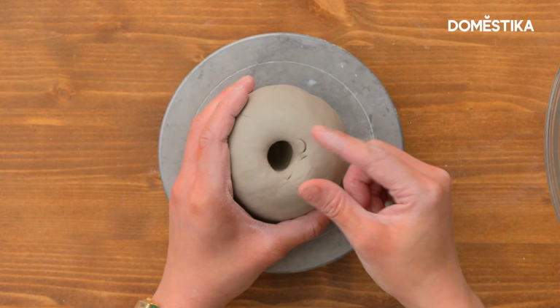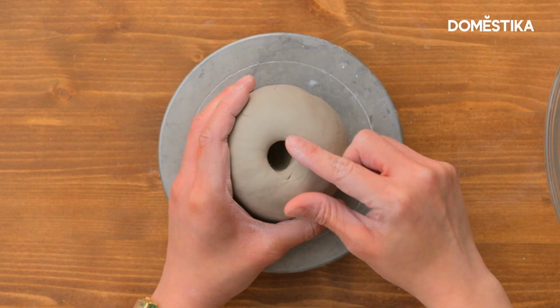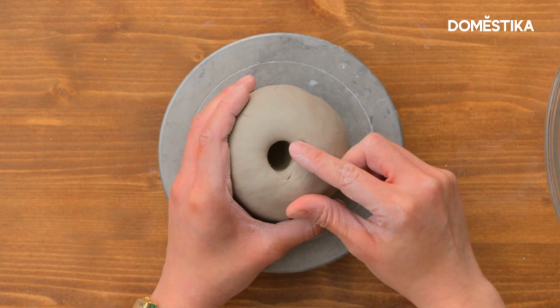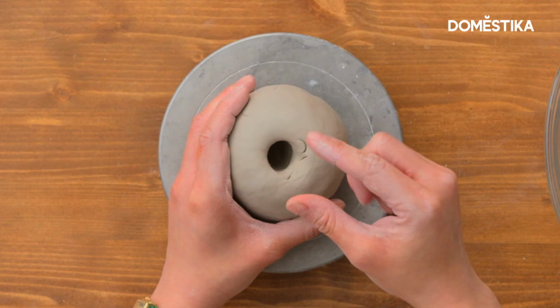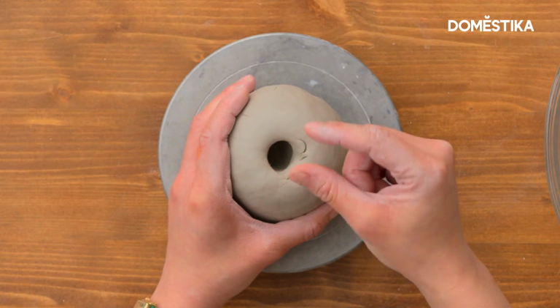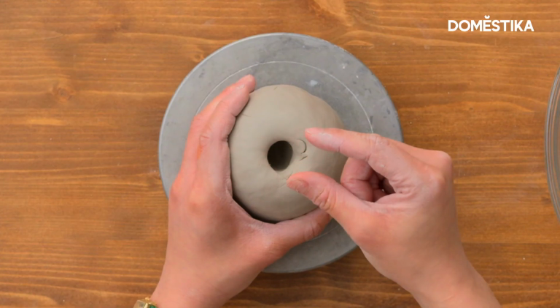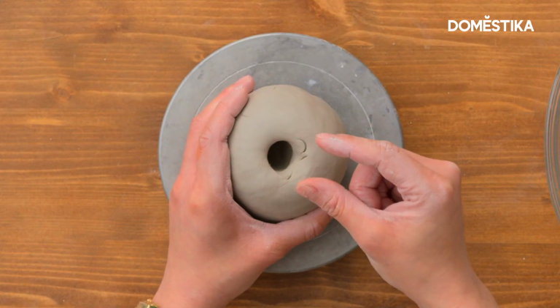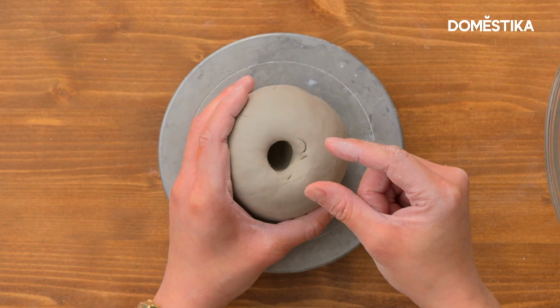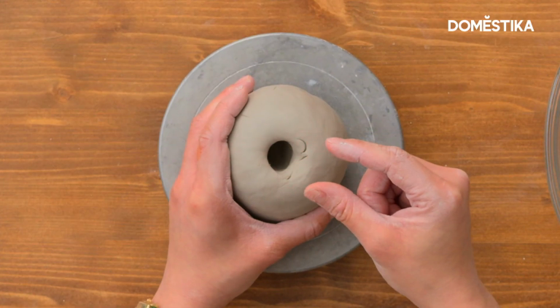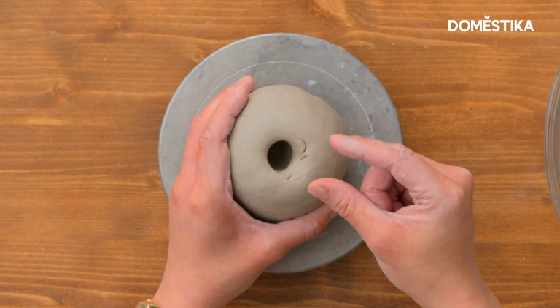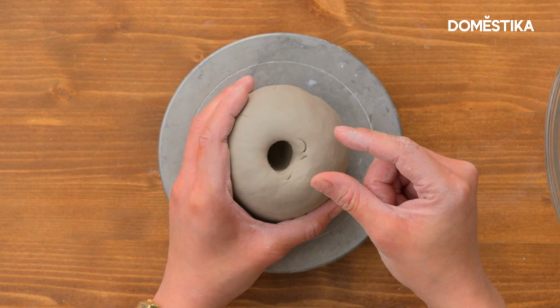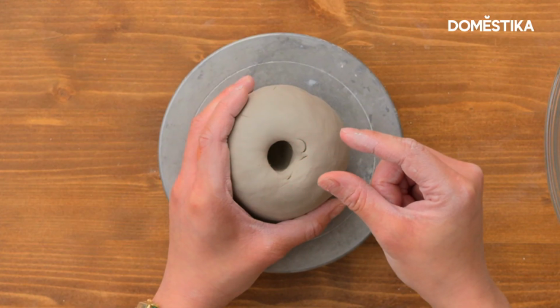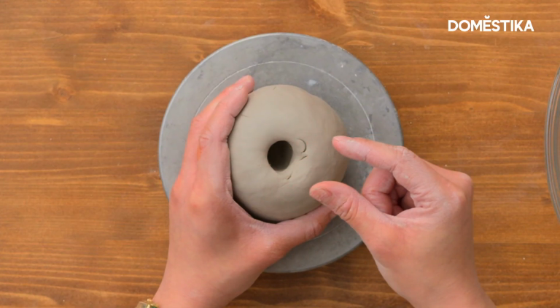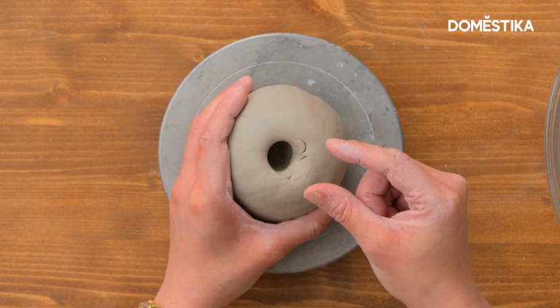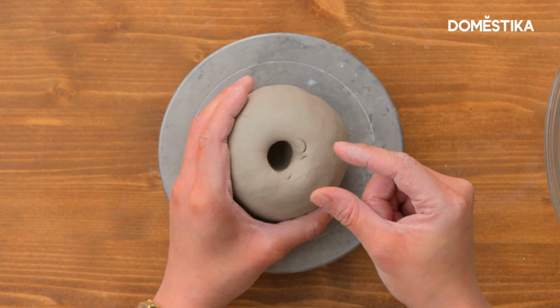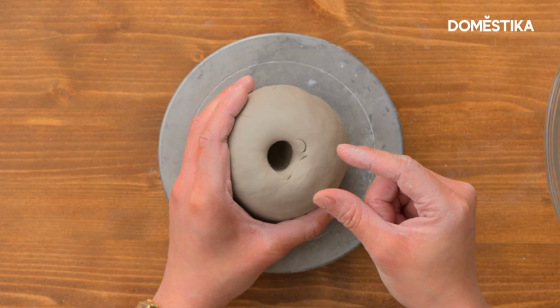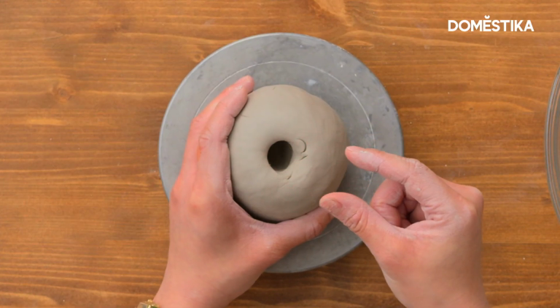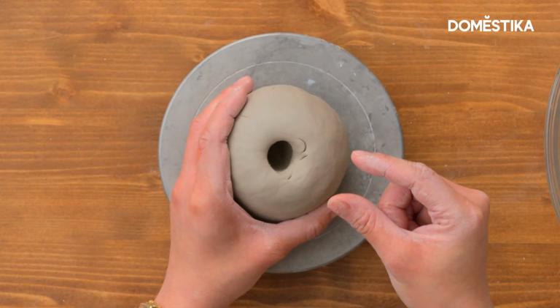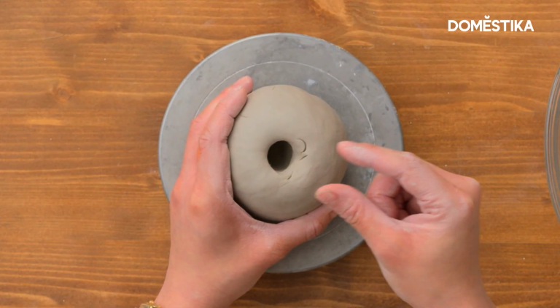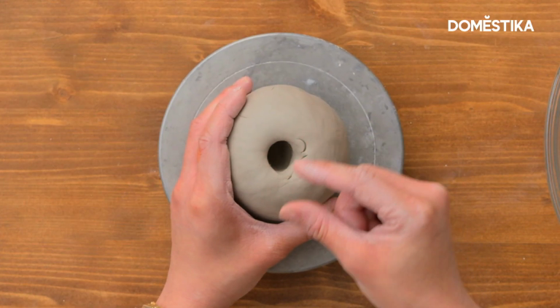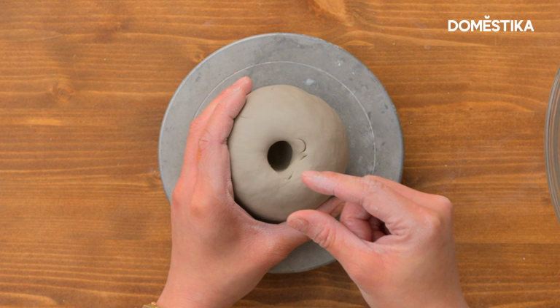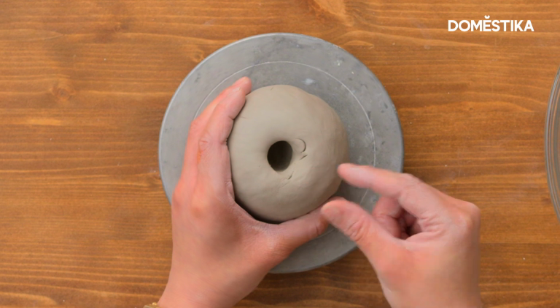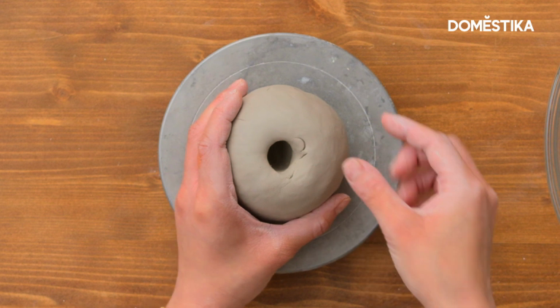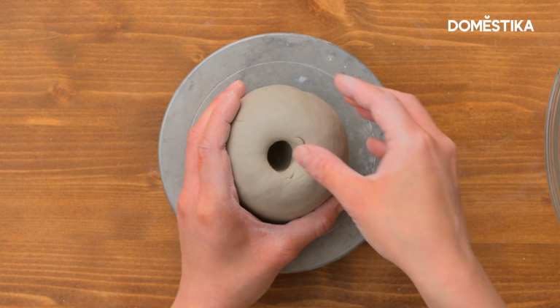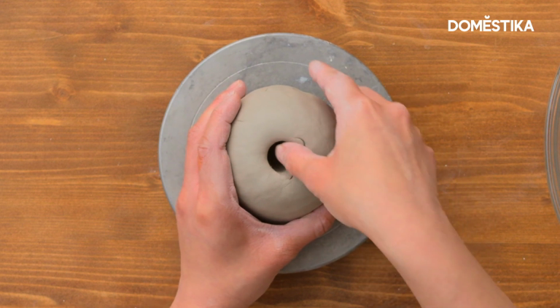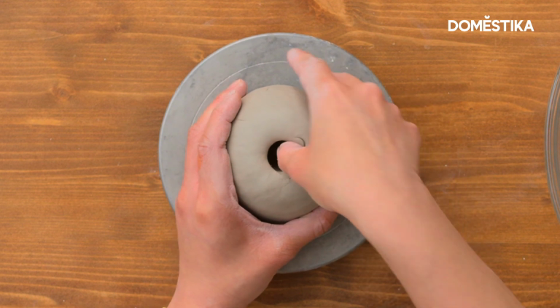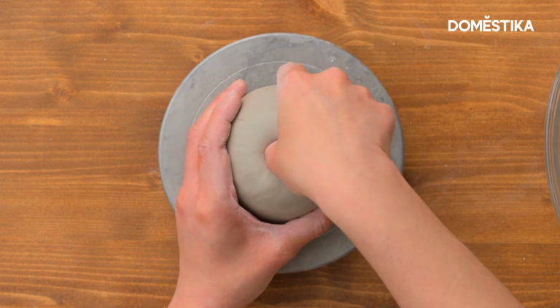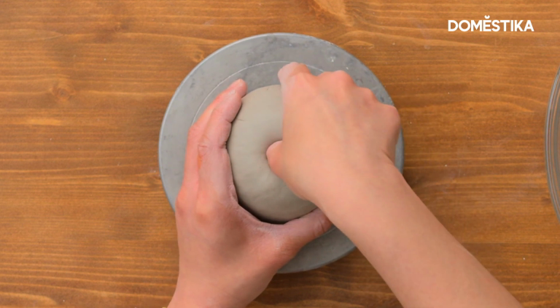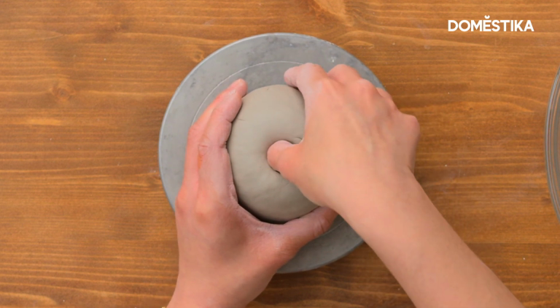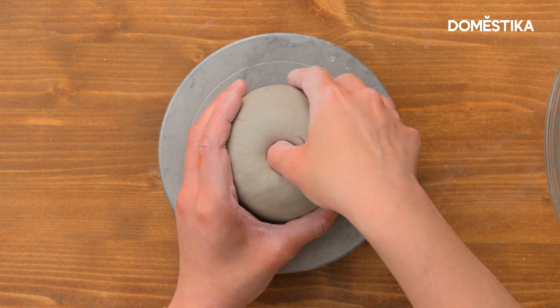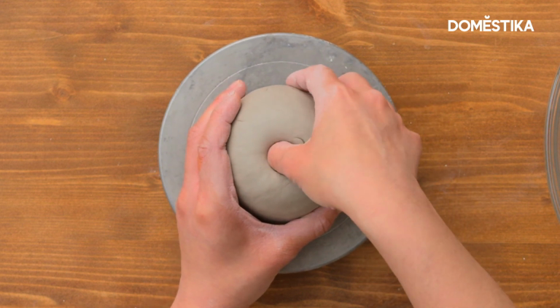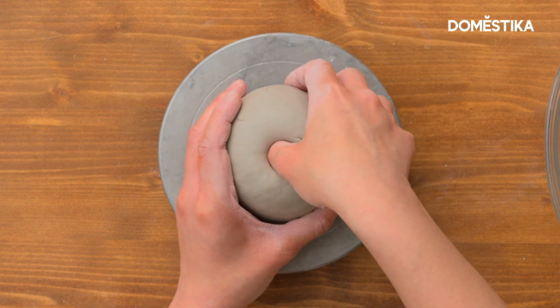You want to keep around this much spacing at the bottom. It's kind of hard when you're starting out to know how deep you're going, so go a little bit shallower rather than deeper.